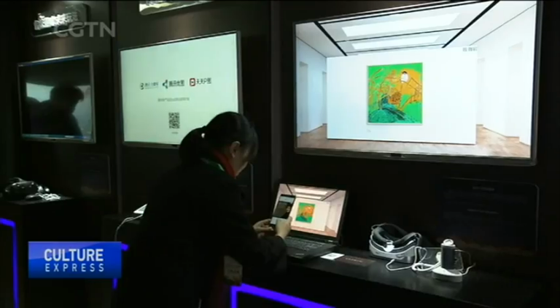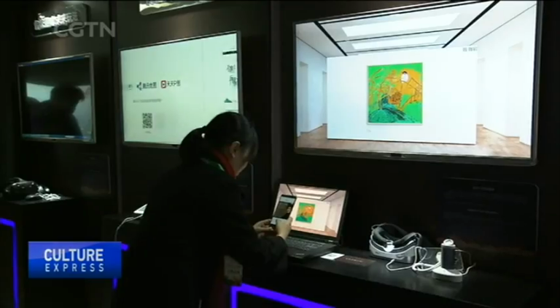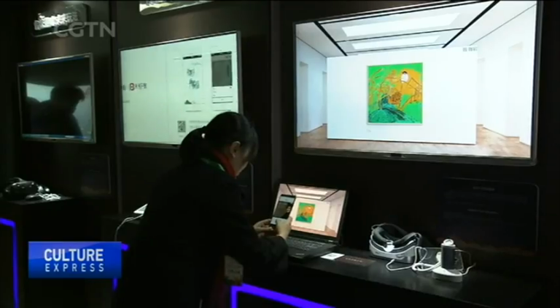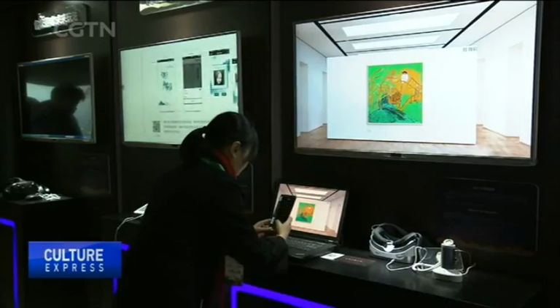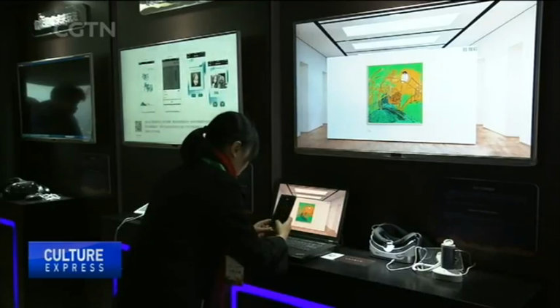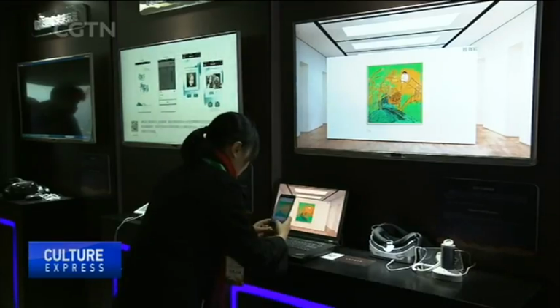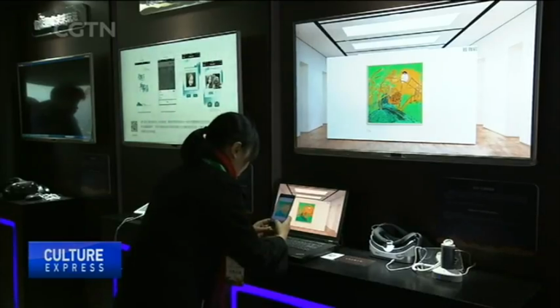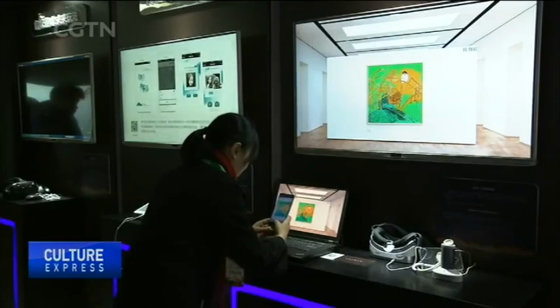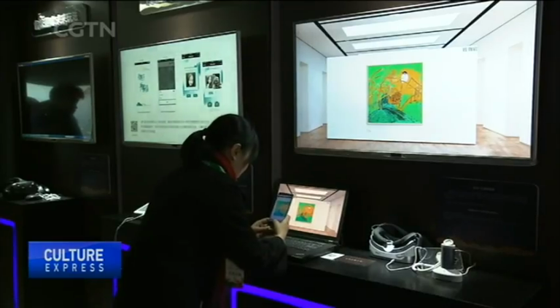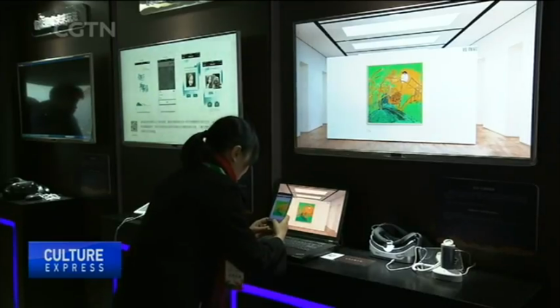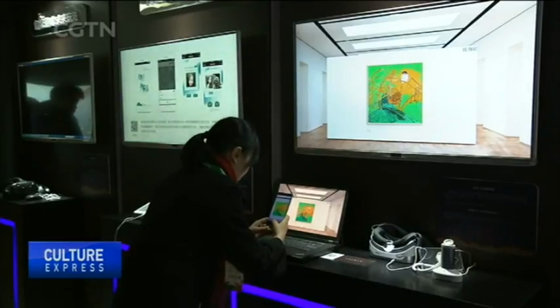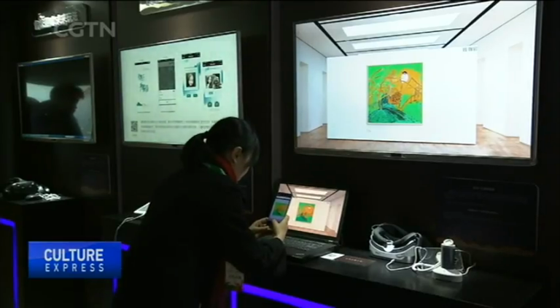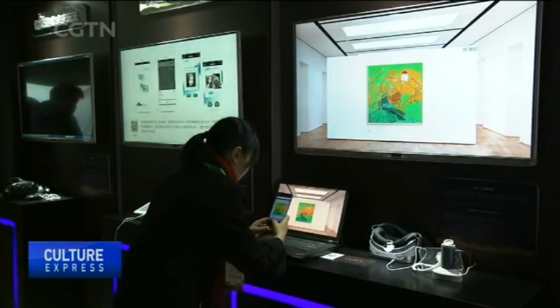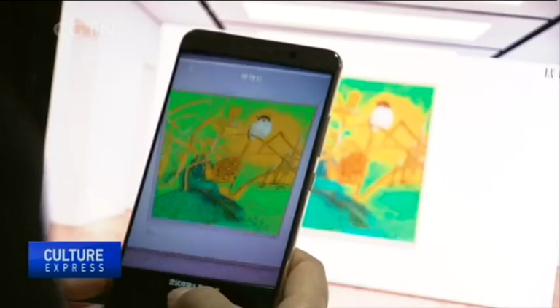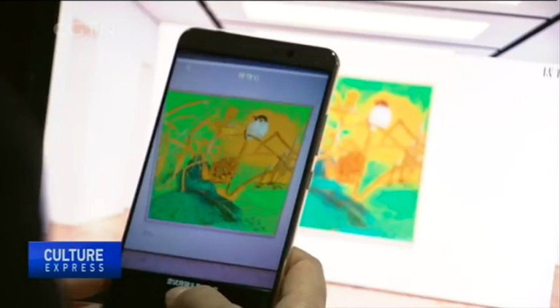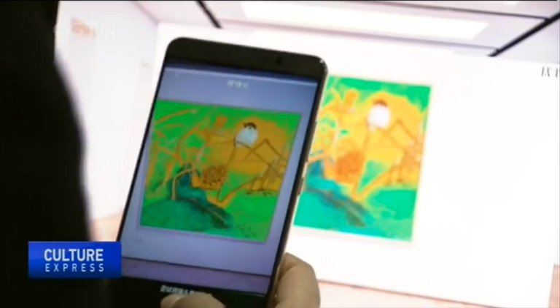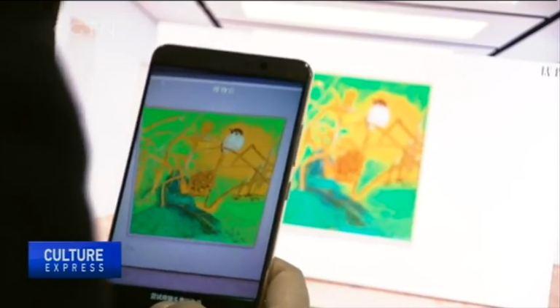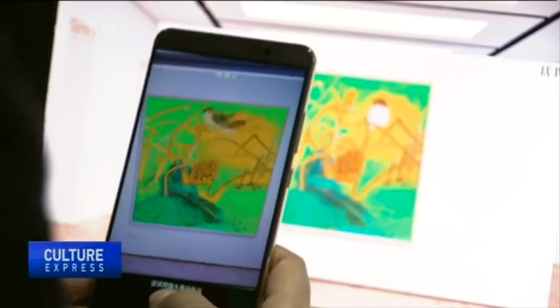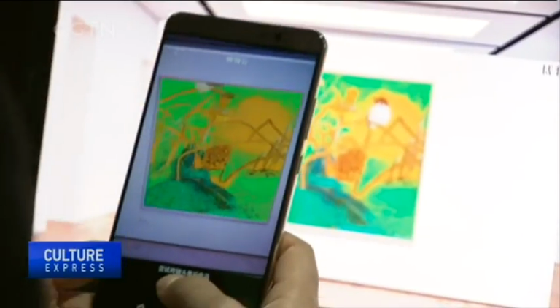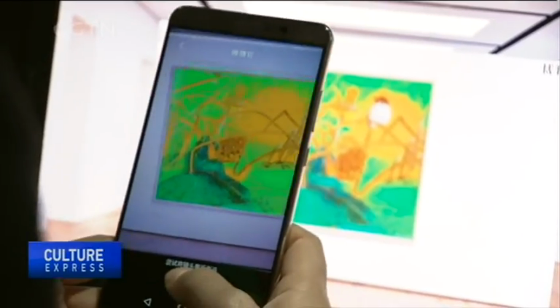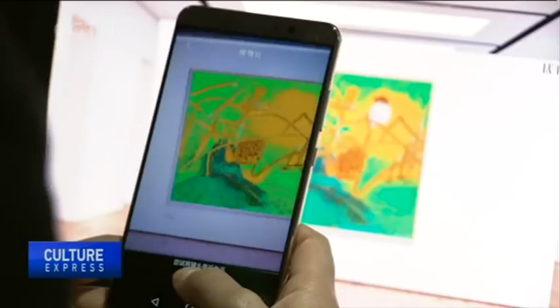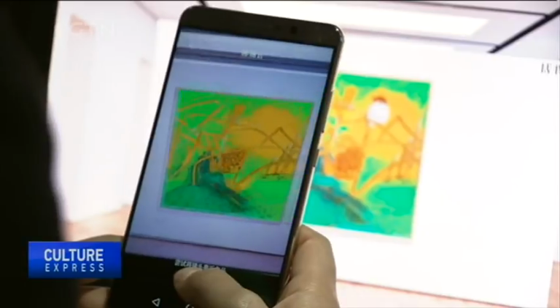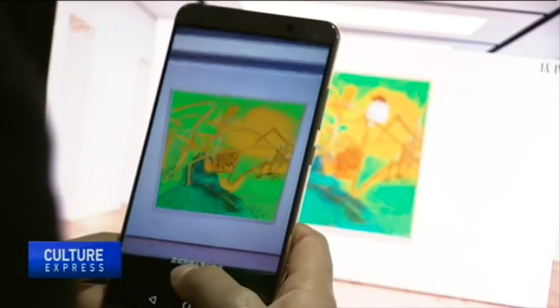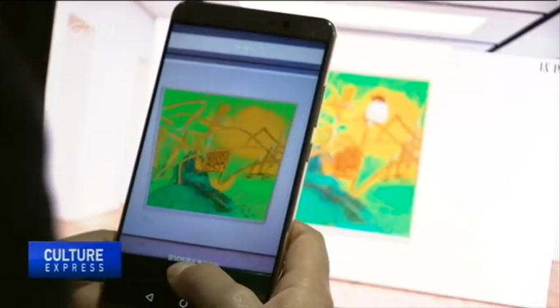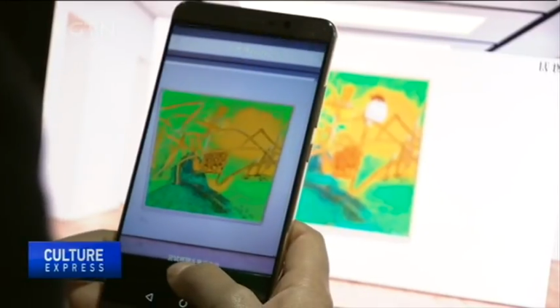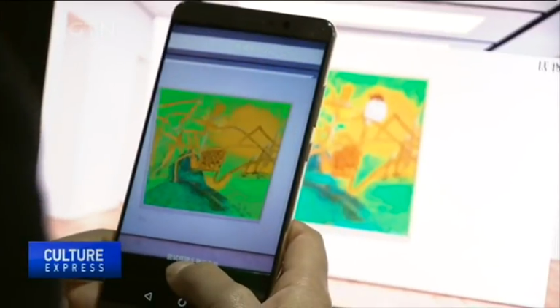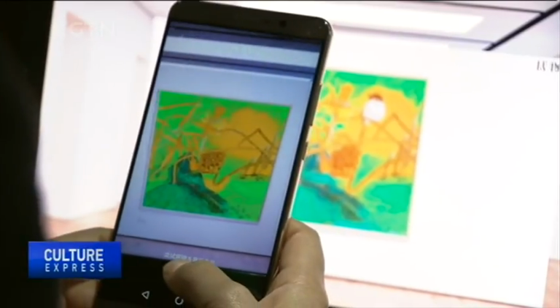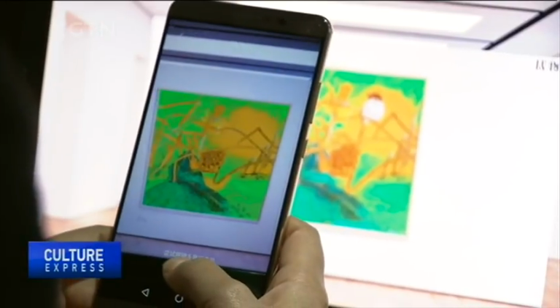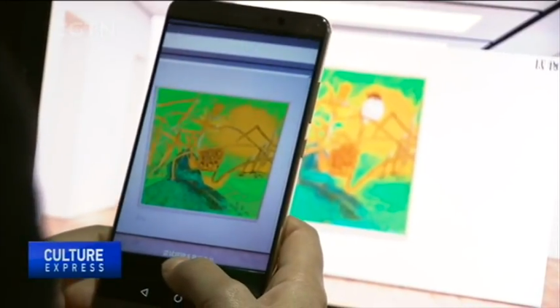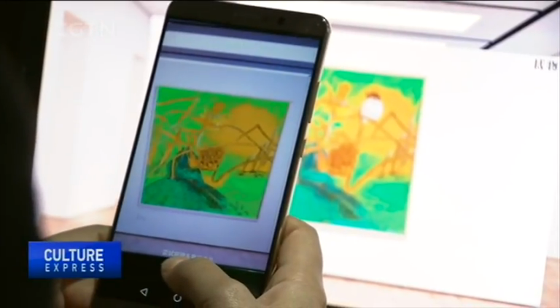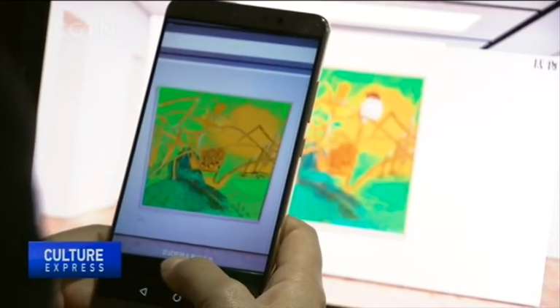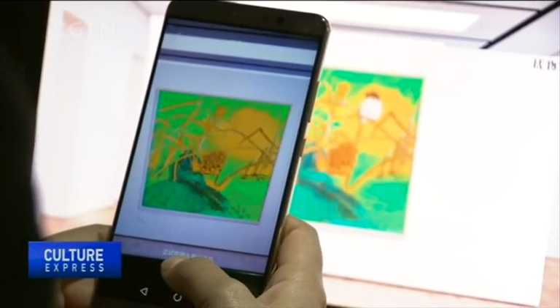Or you can have an animated version of this bird and flower painting by scanning the still picture on the screen.